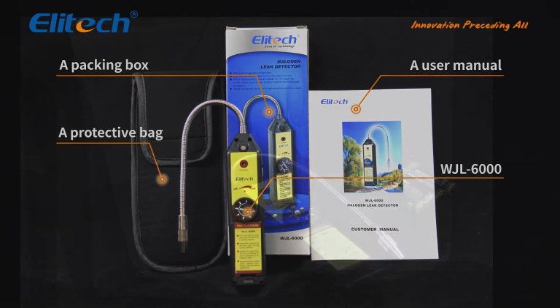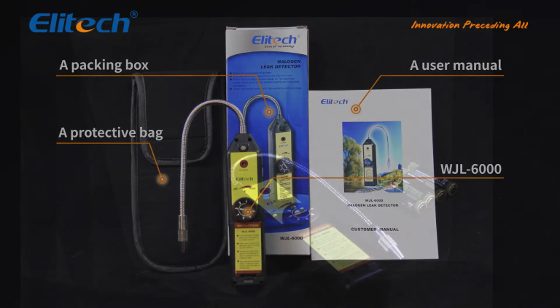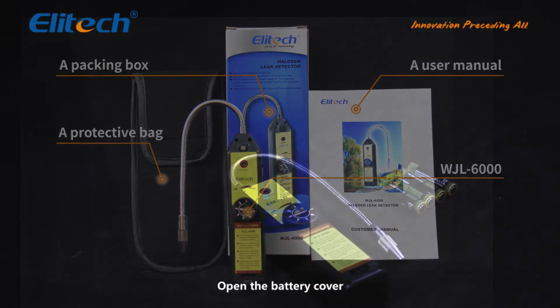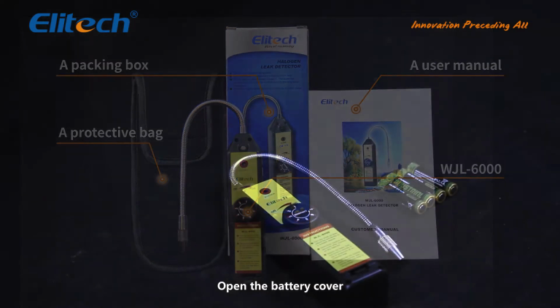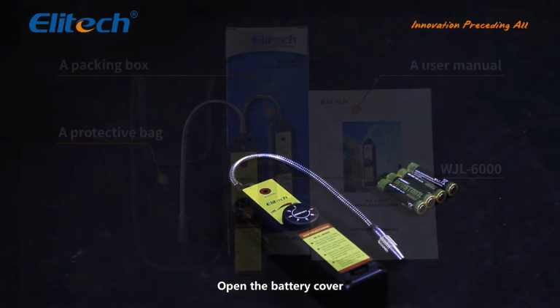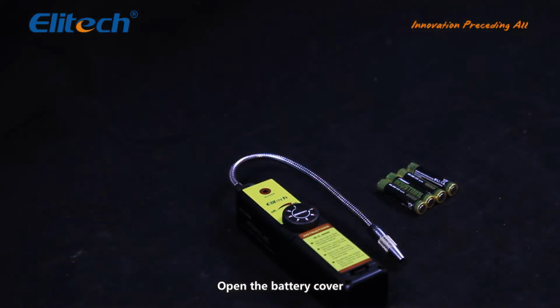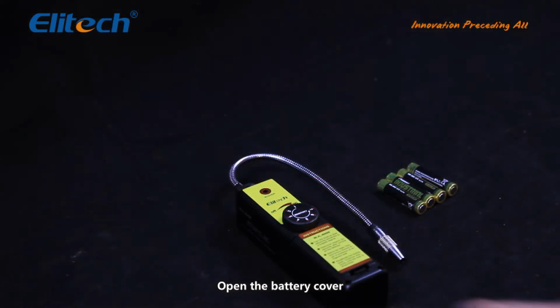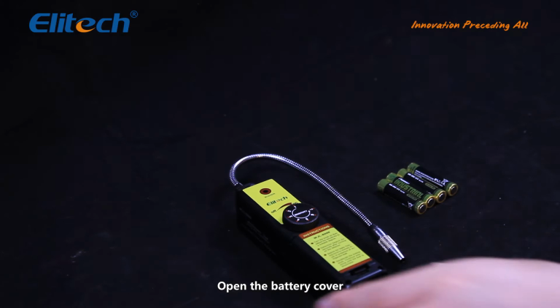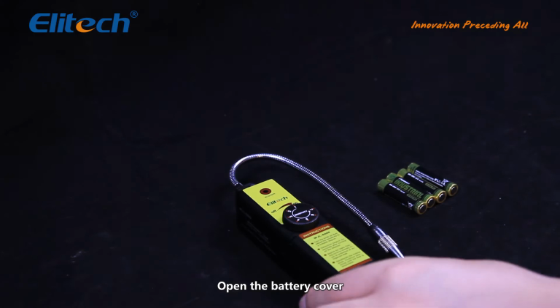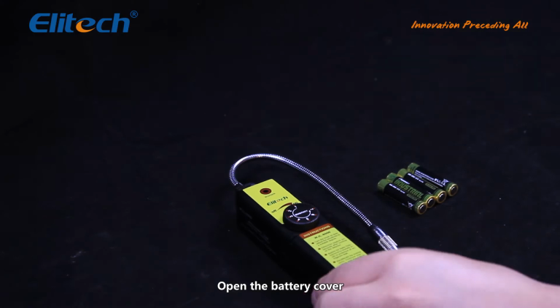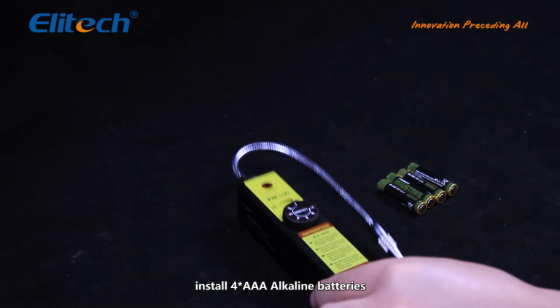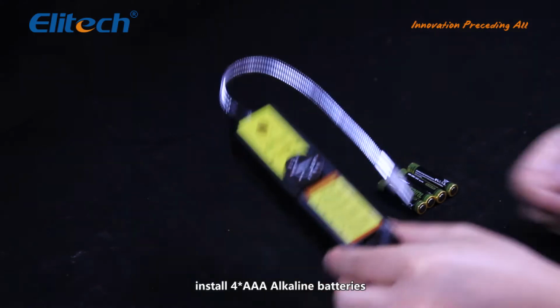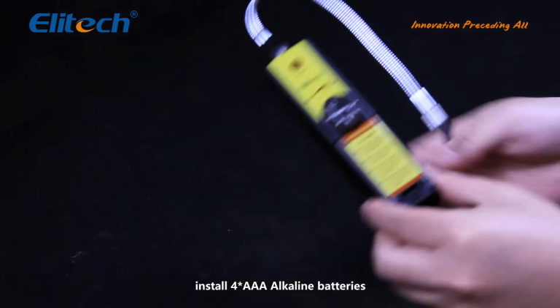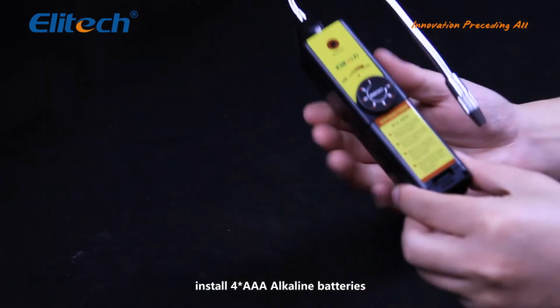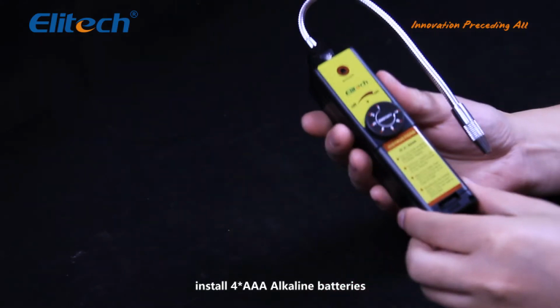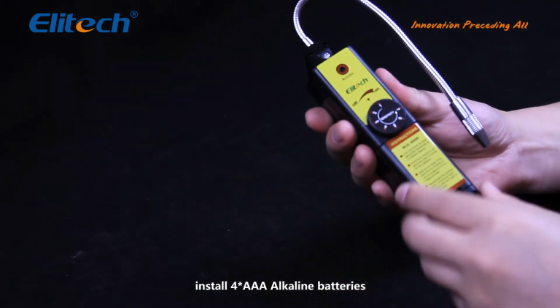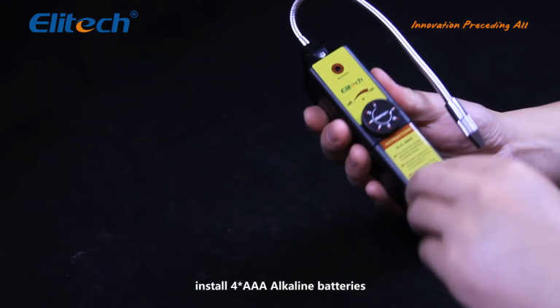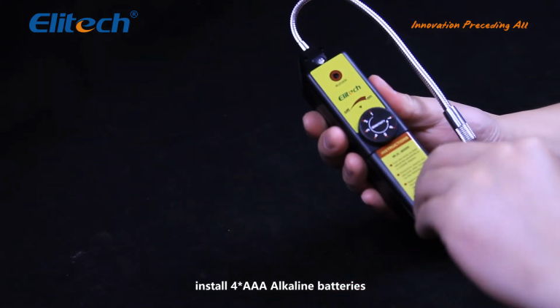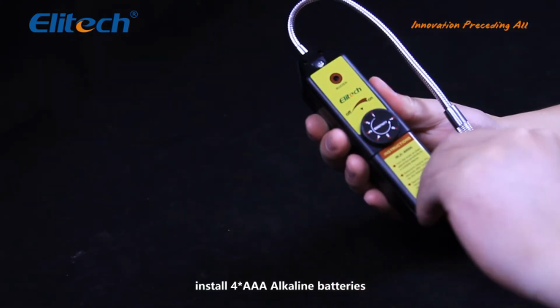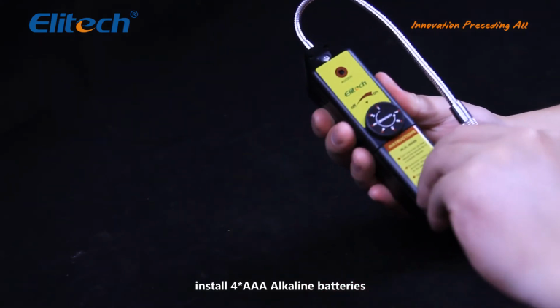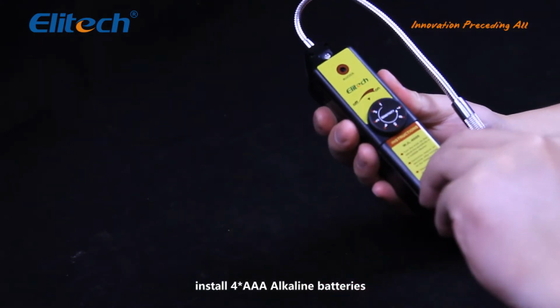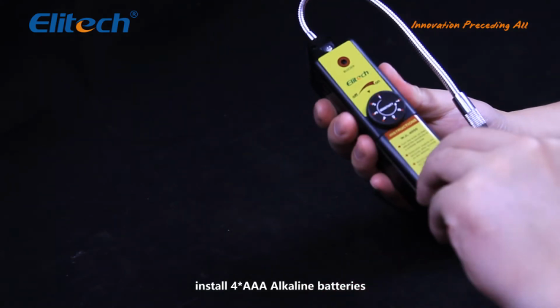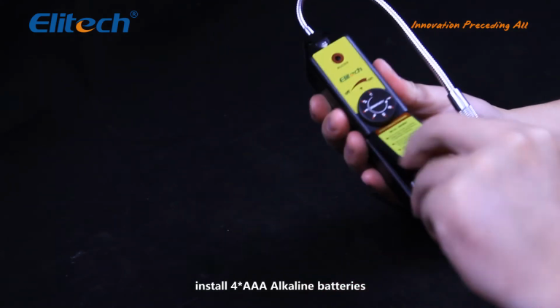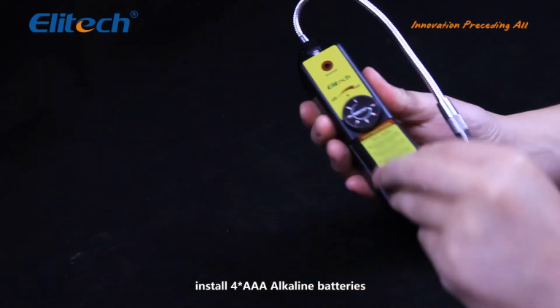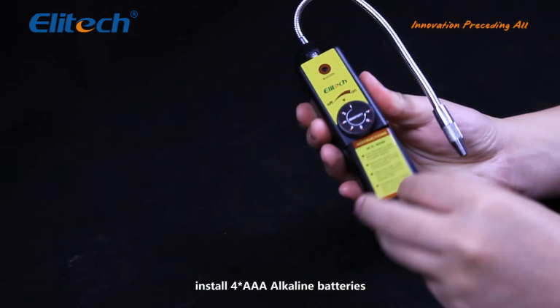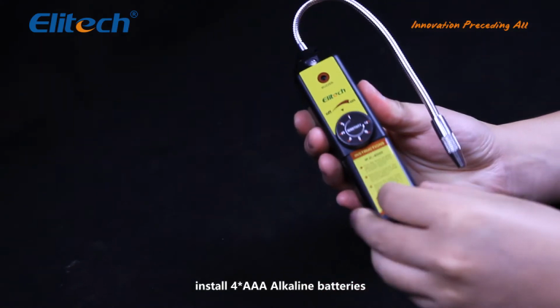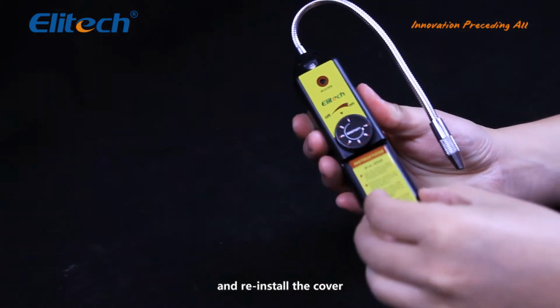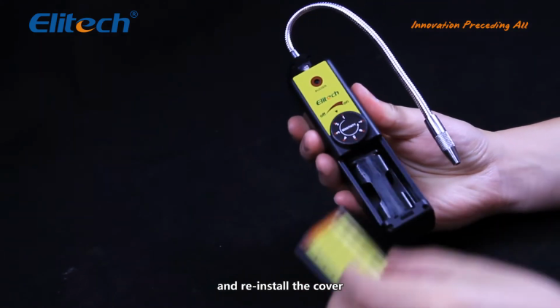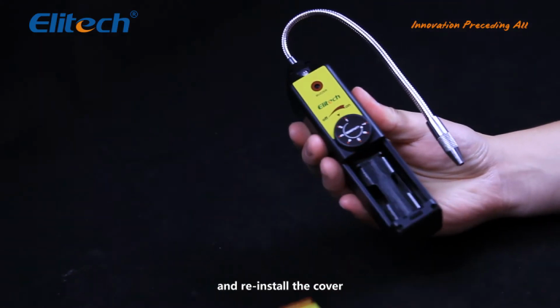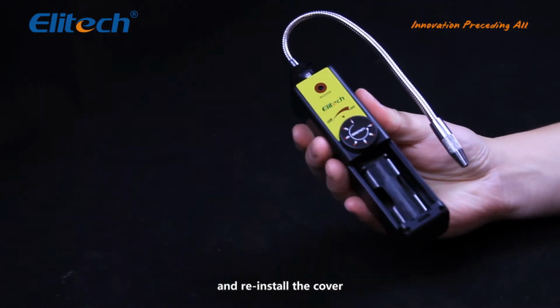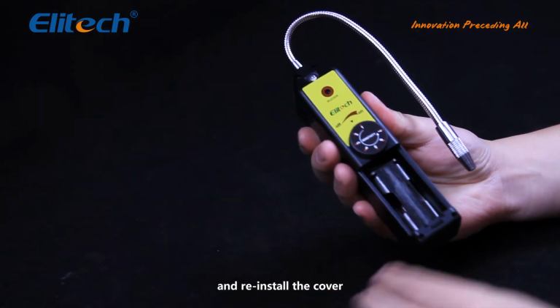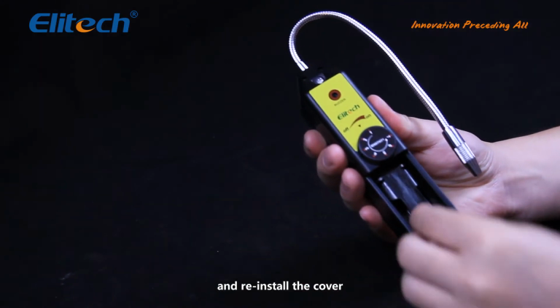Open the battery cover. Install four AAA alkaline batteries and reinstall the cover.